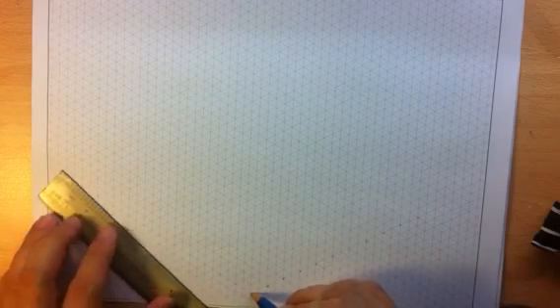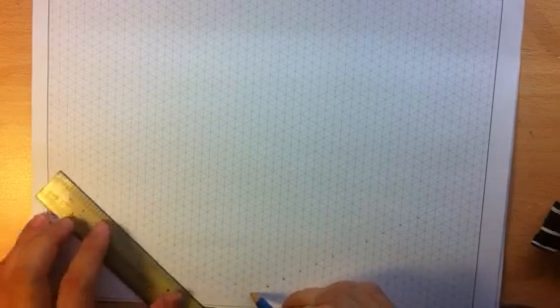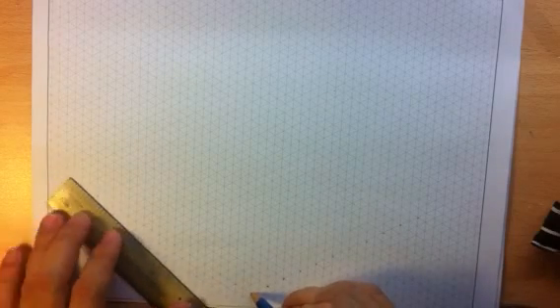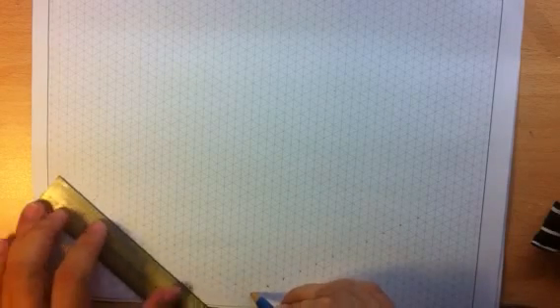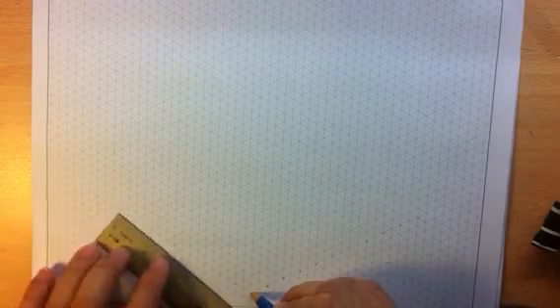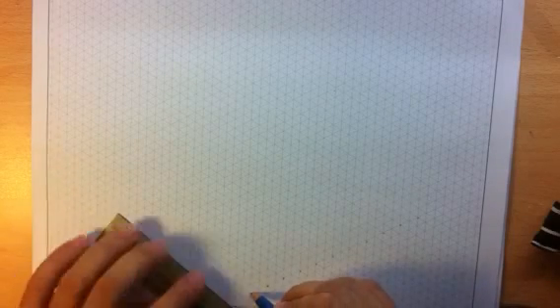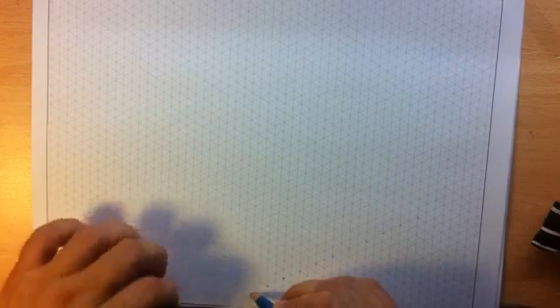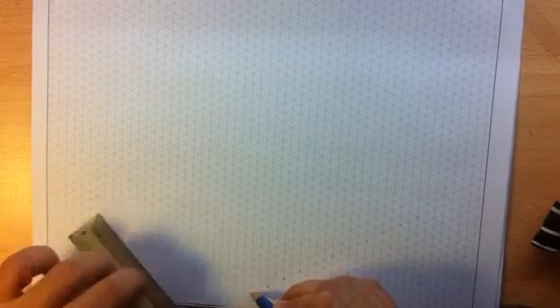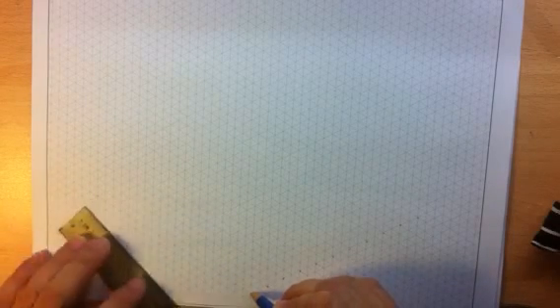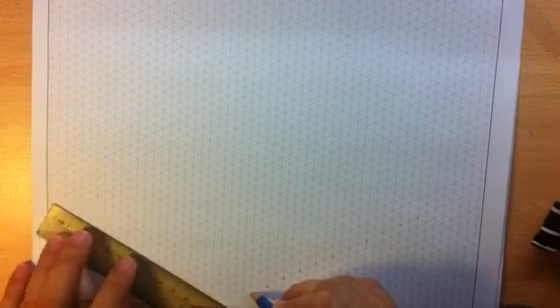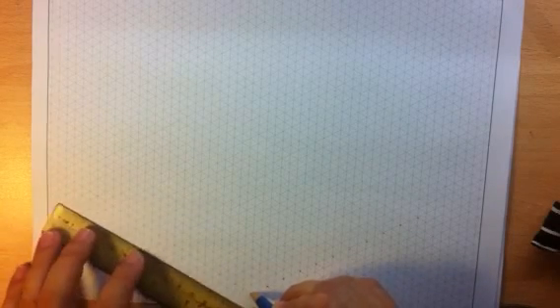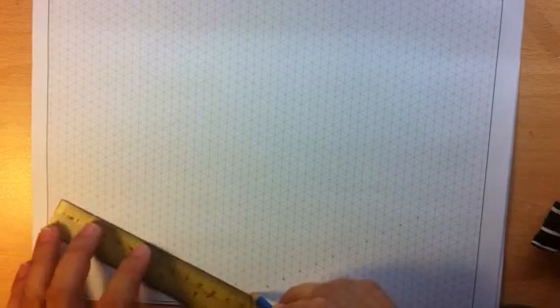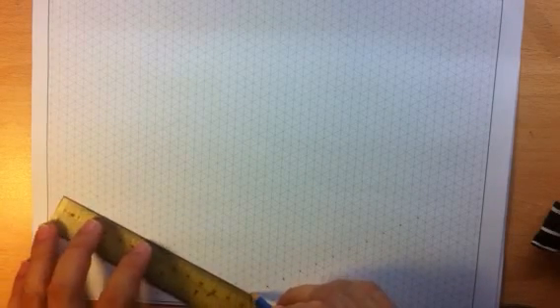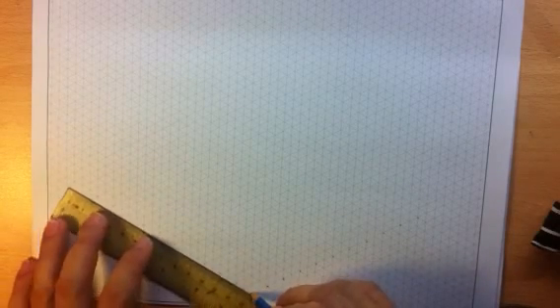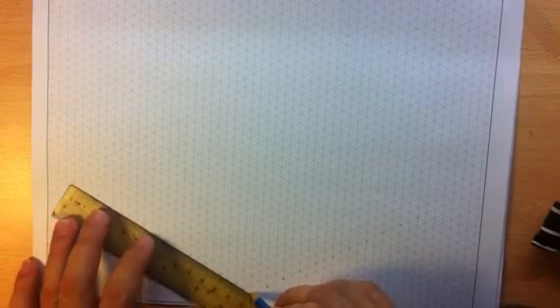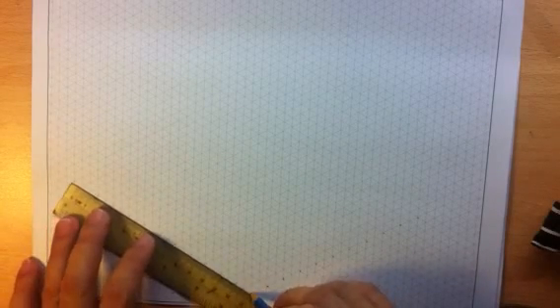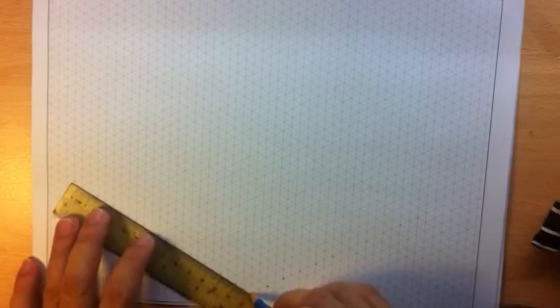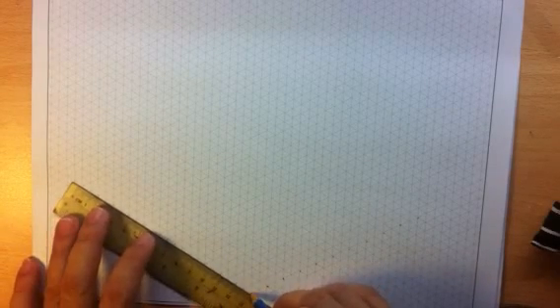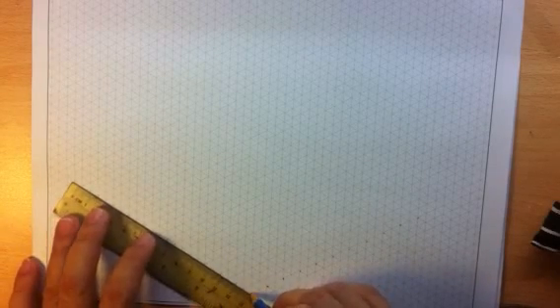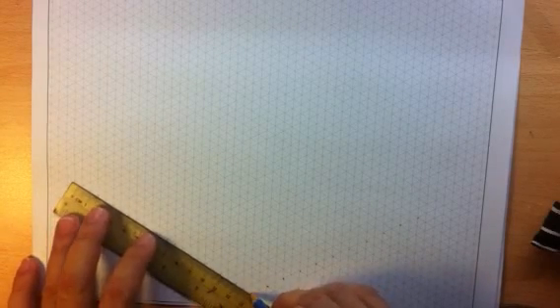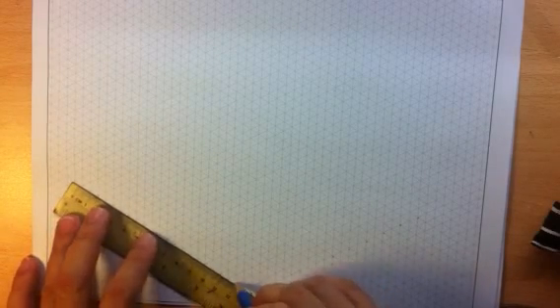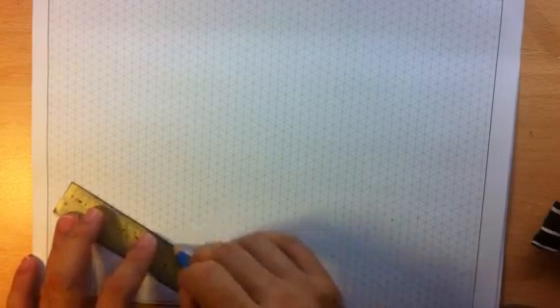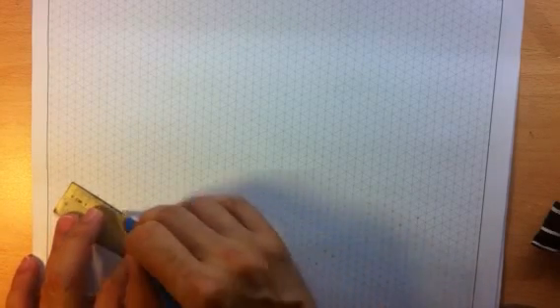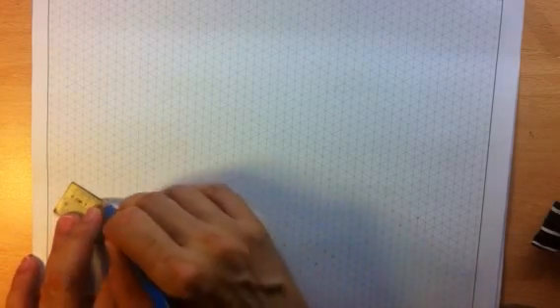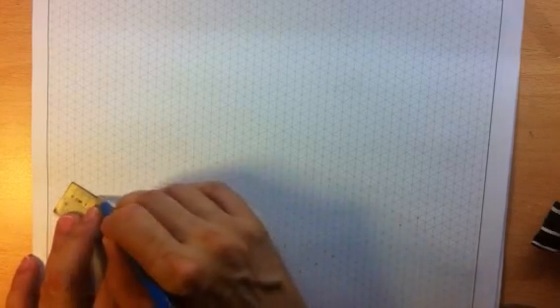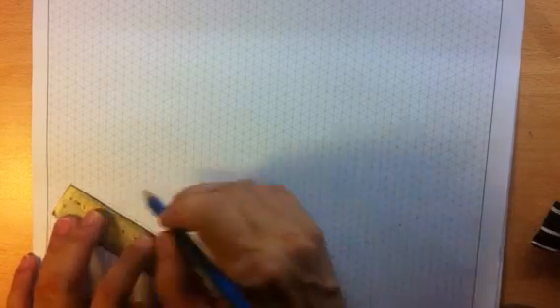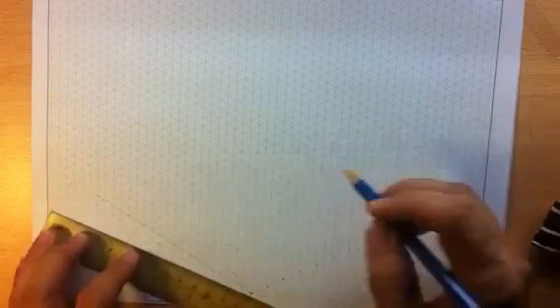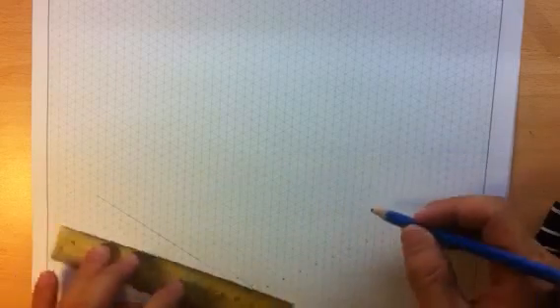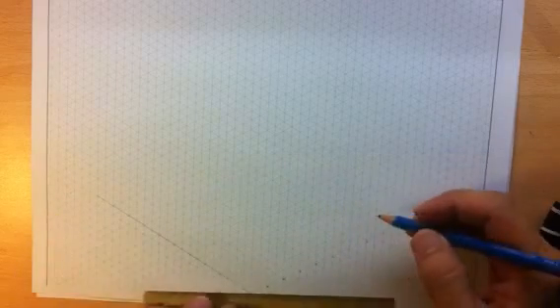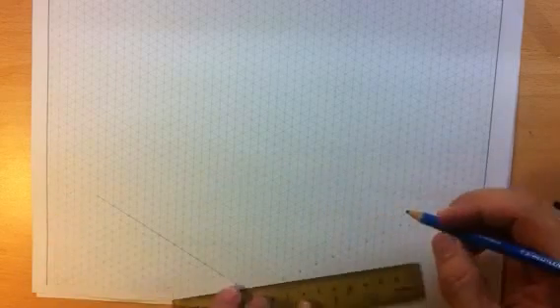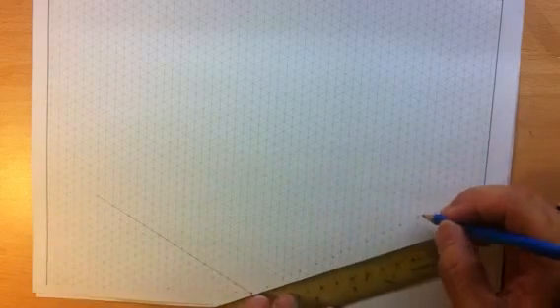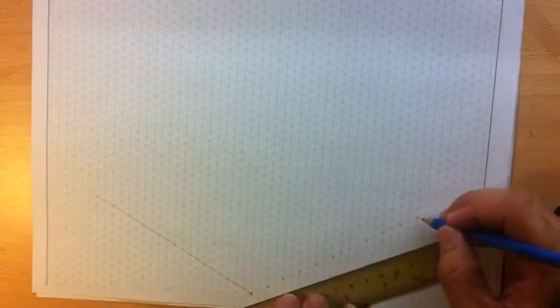Now don't draw too dark, just draw lightly. Pencil line, you can see.